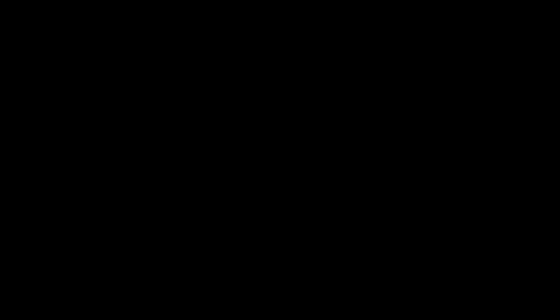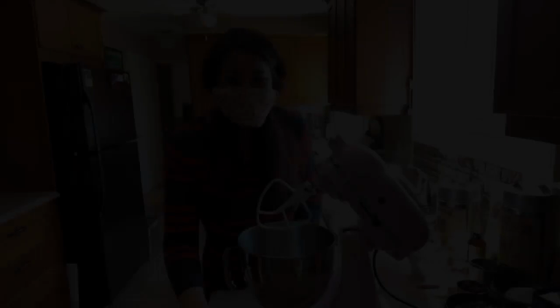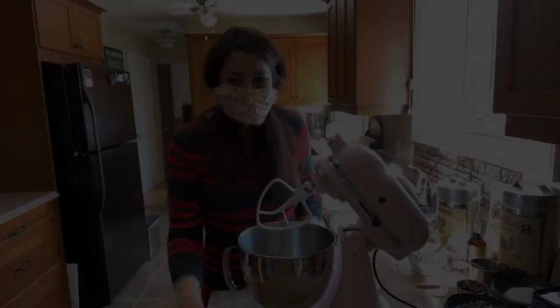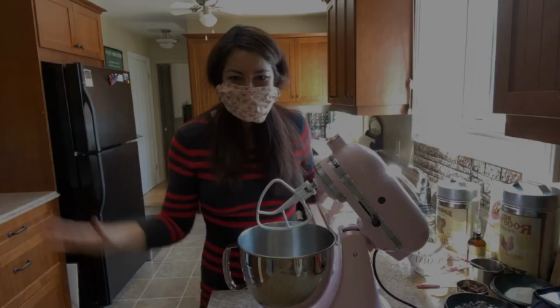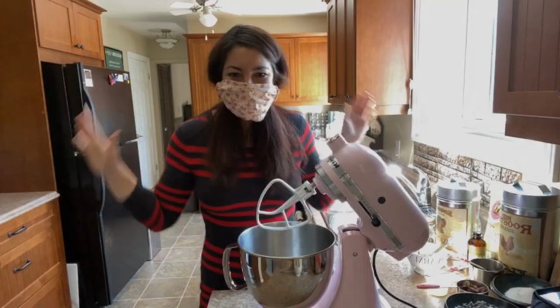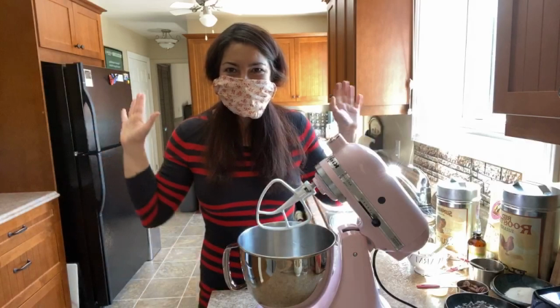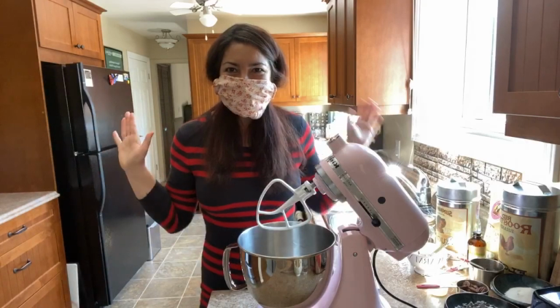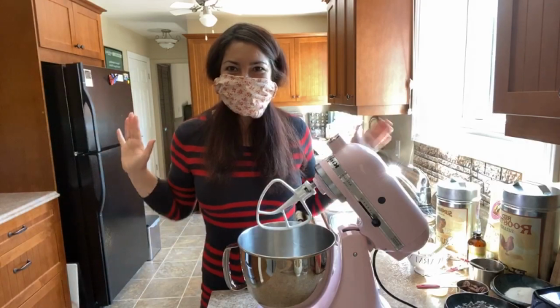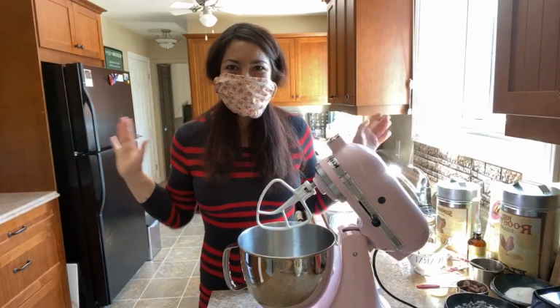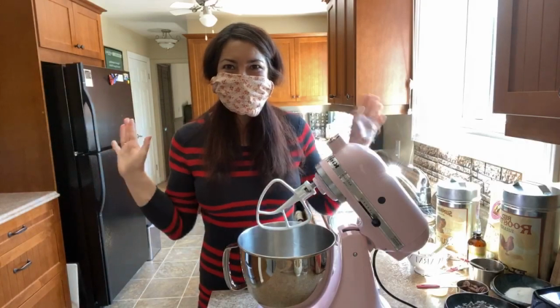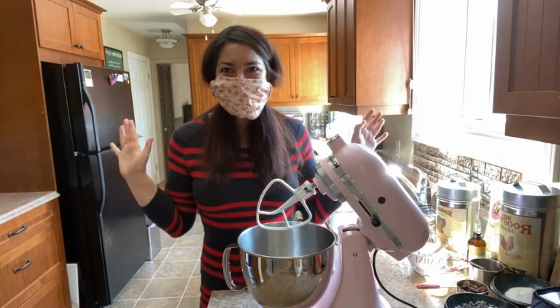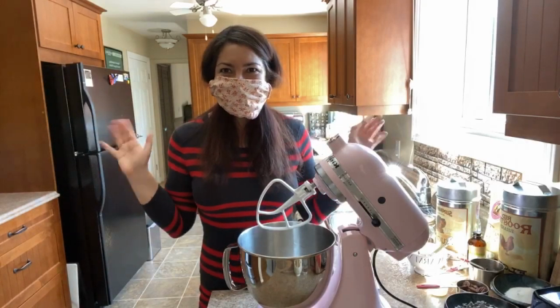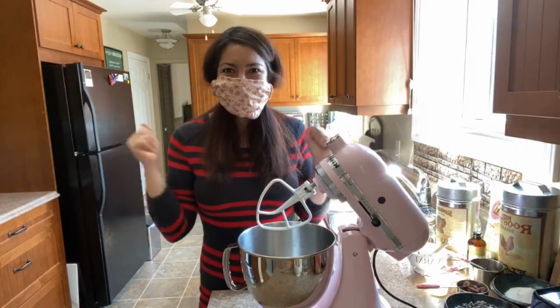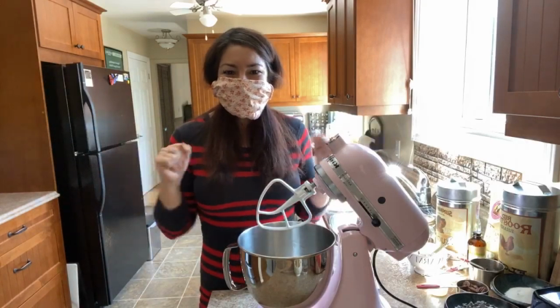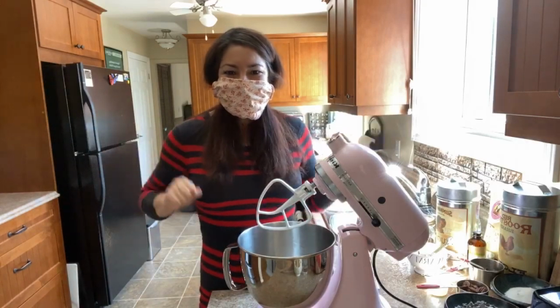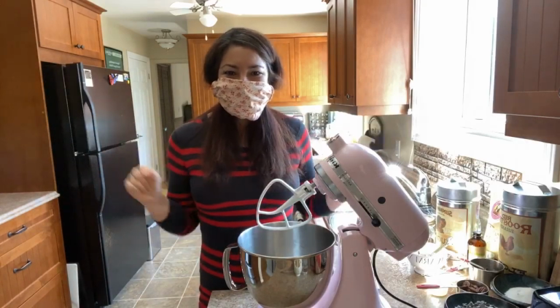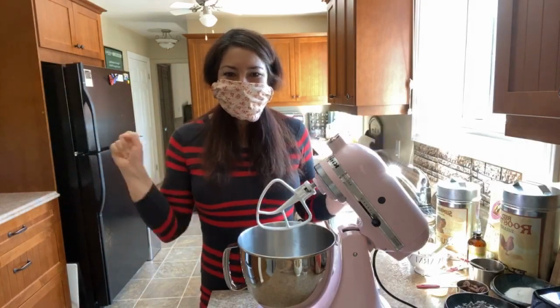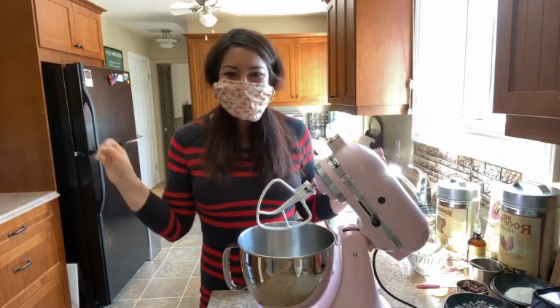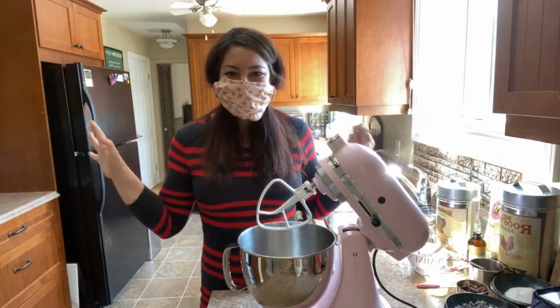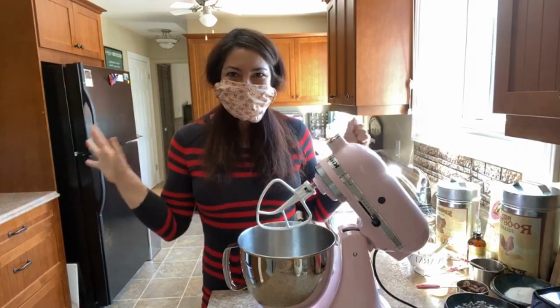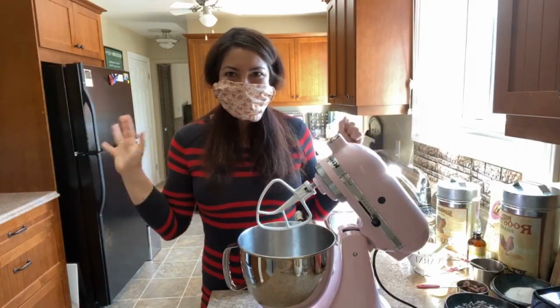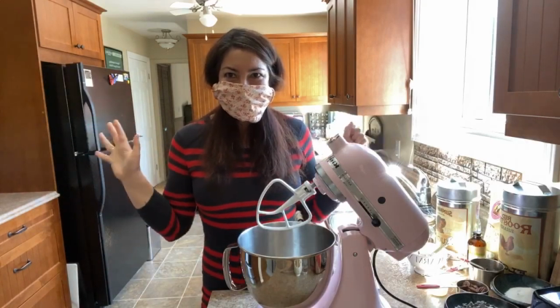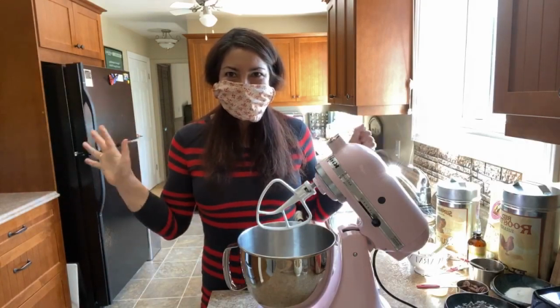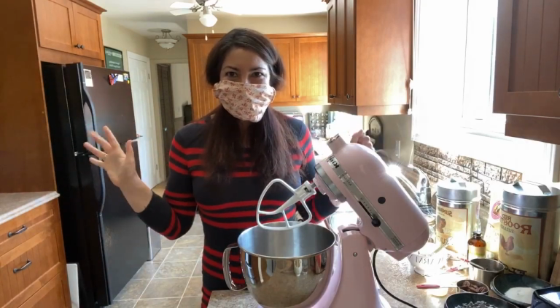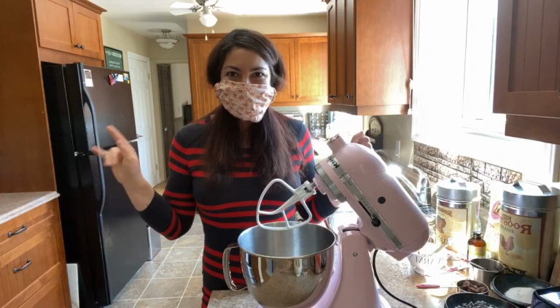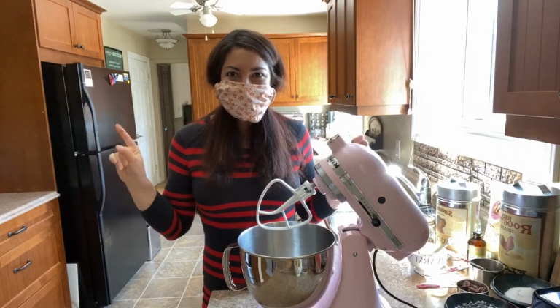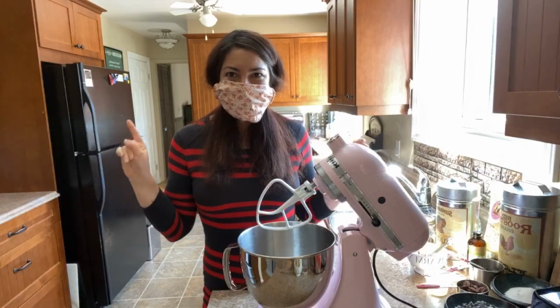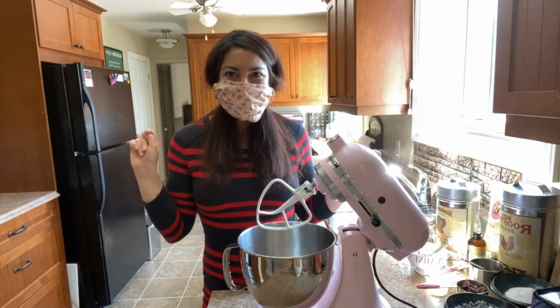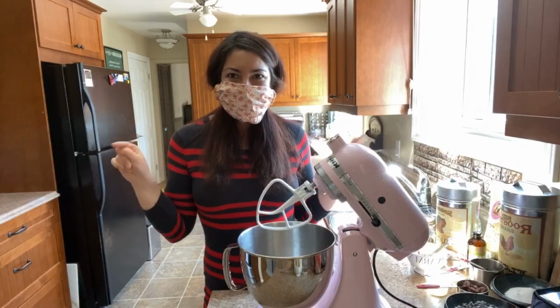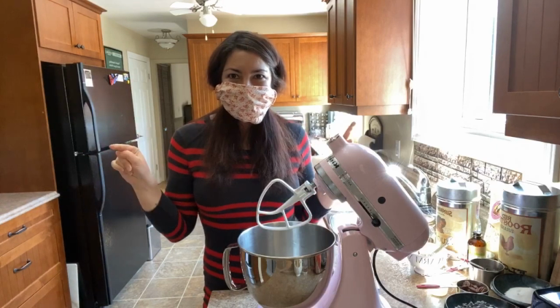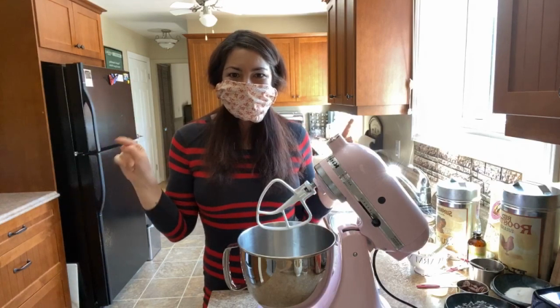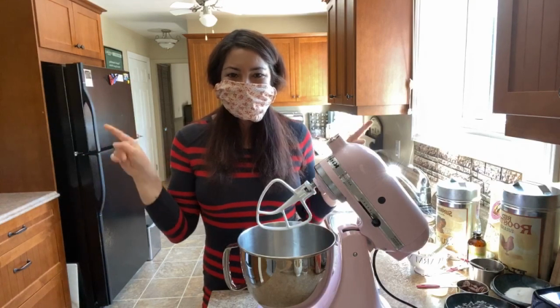Welcome to today's class. Today we're making chocolate chip cookies, the kind from Doubletree at the Hilton.